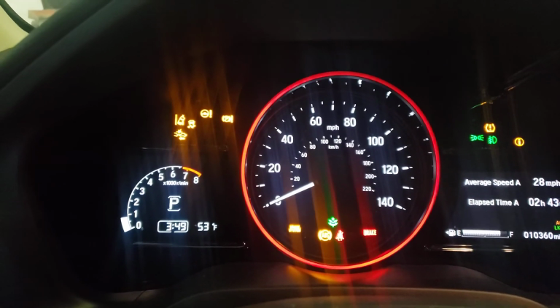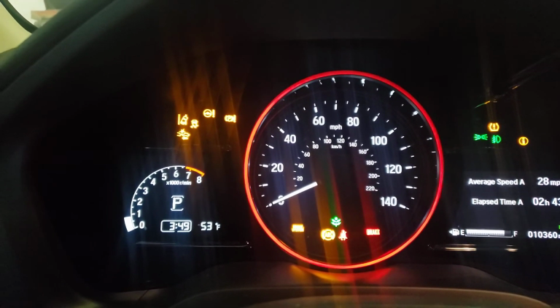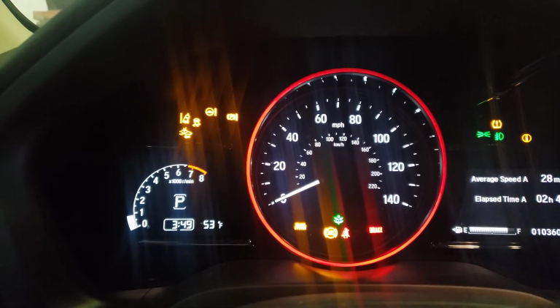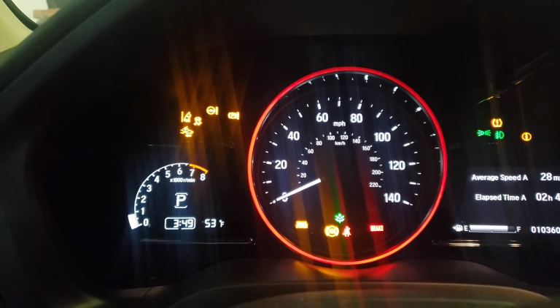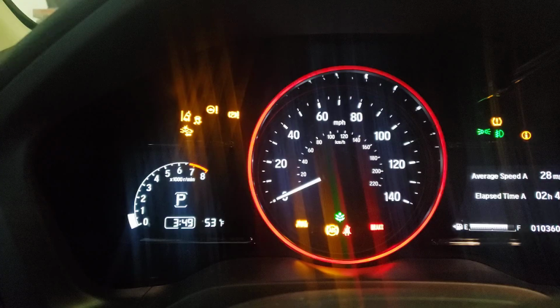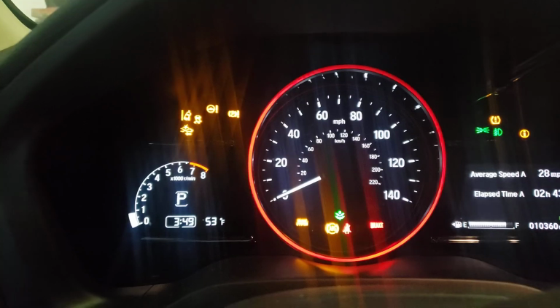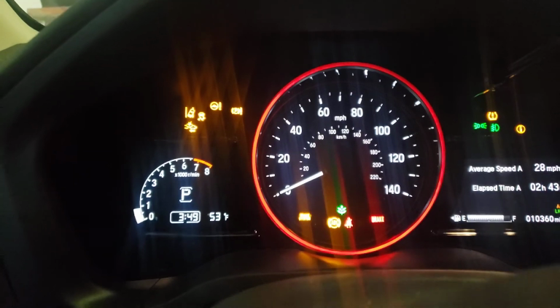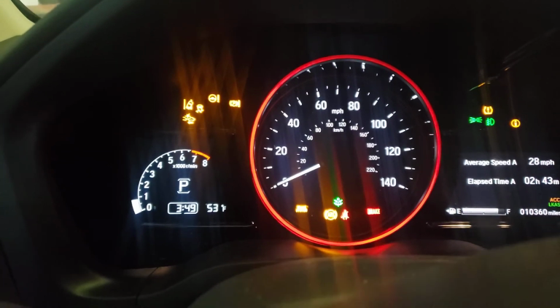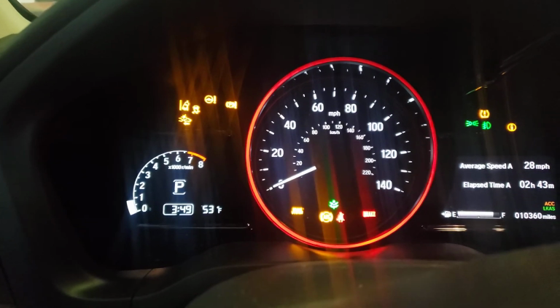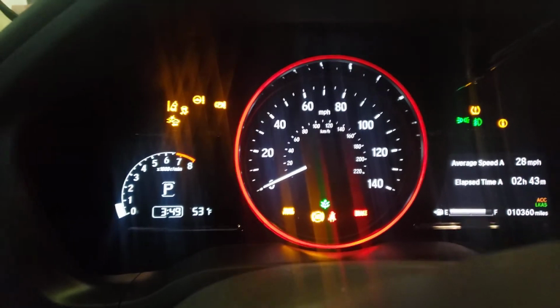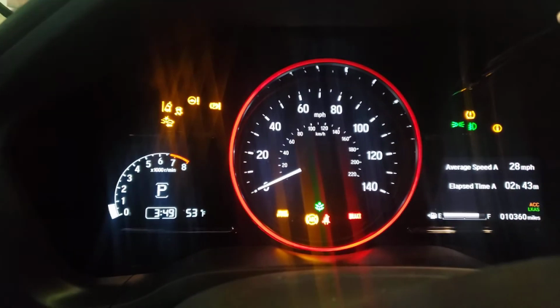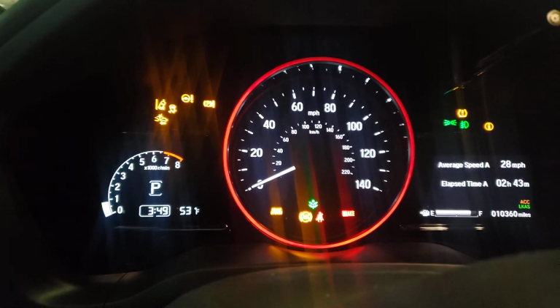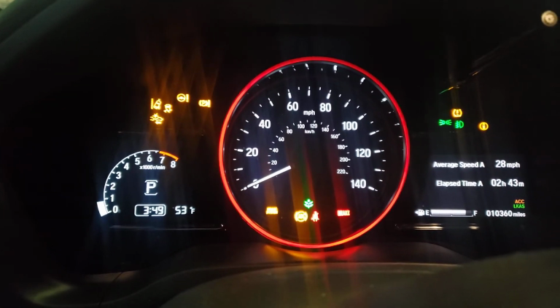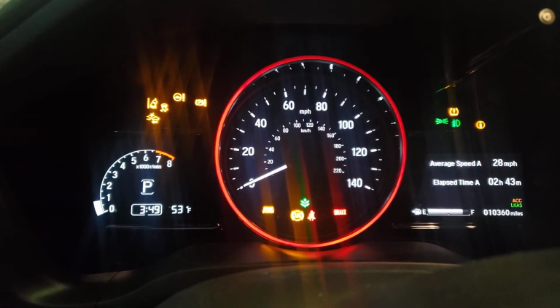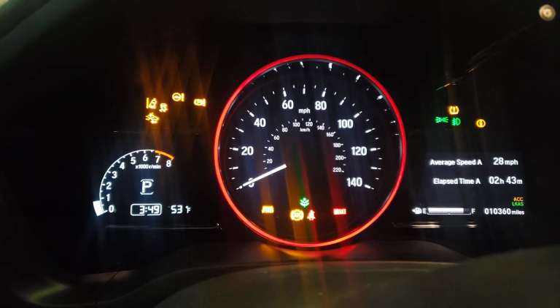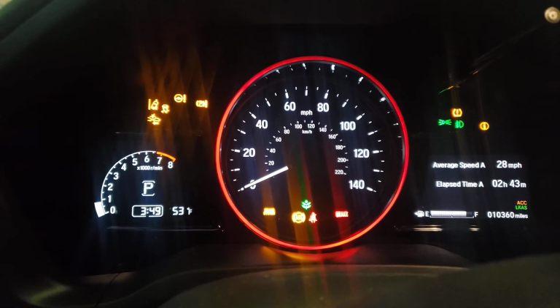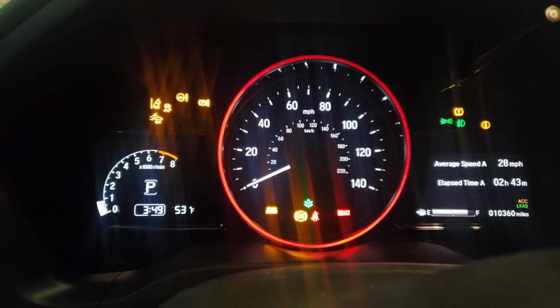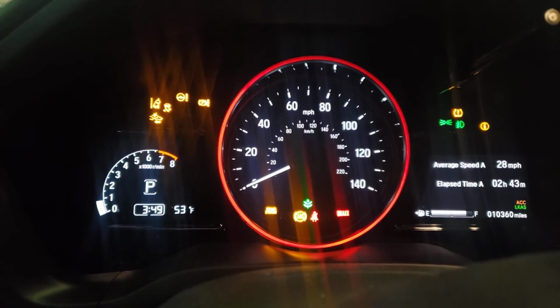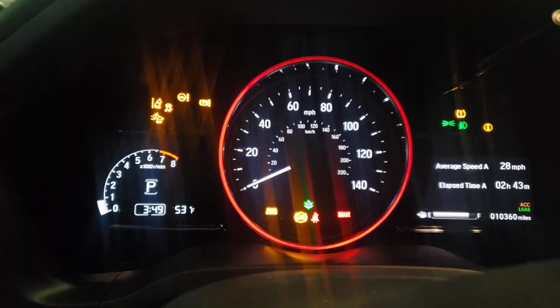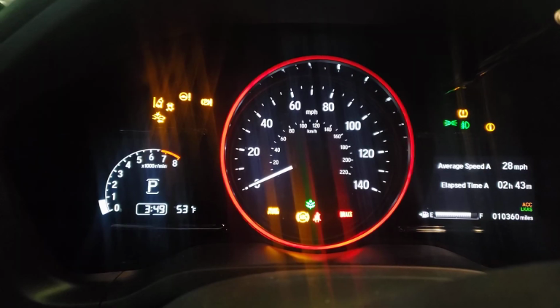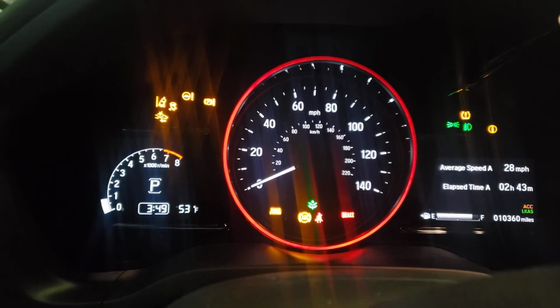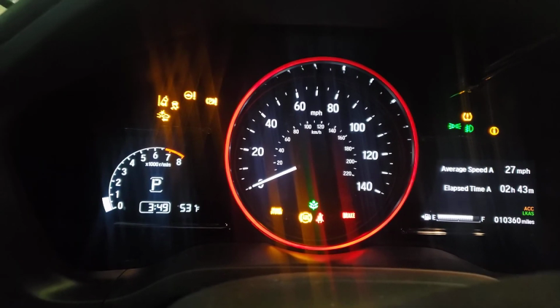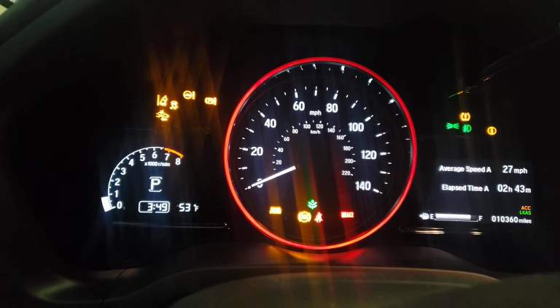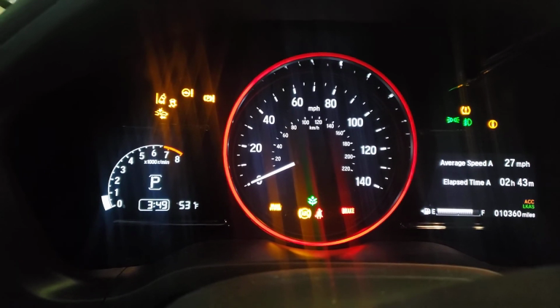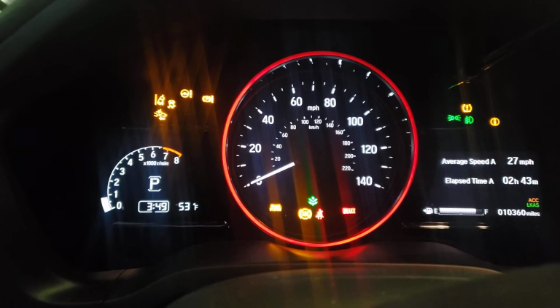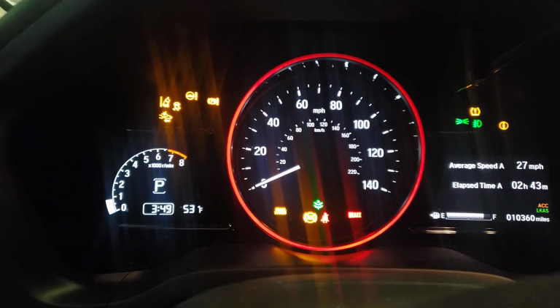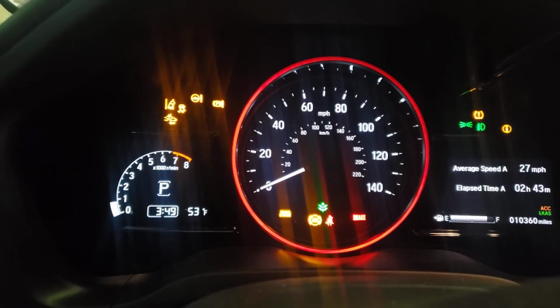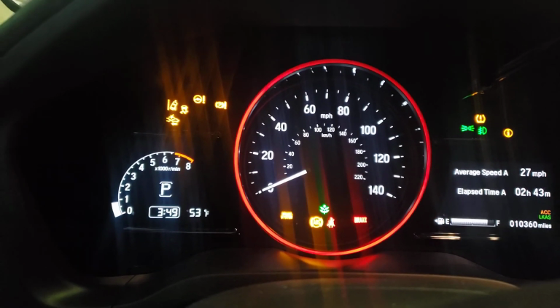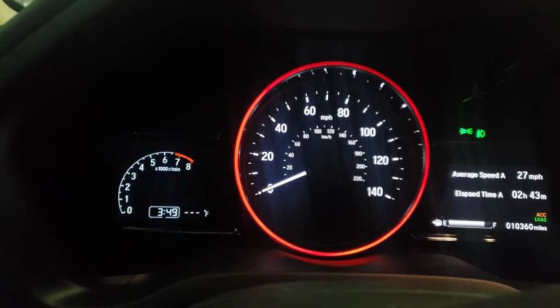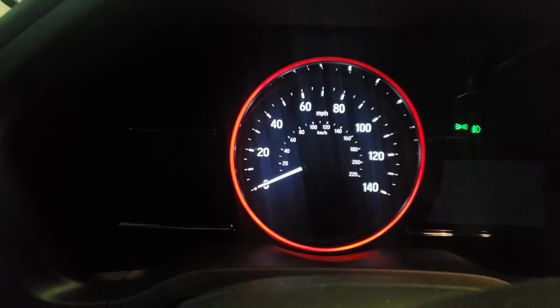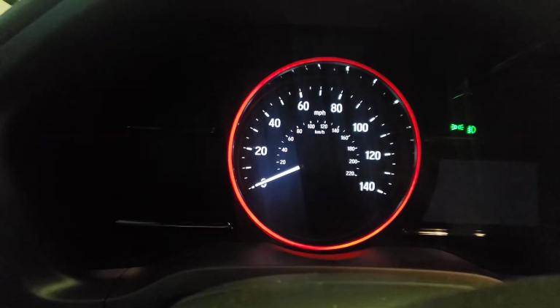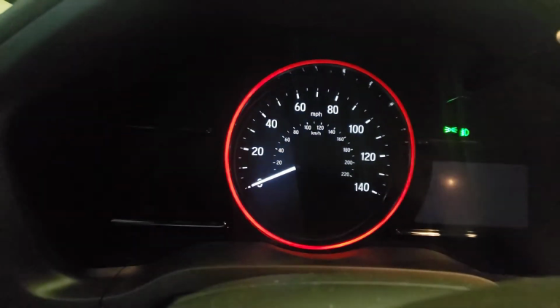Every warning light is on. This car is not driveable. Thank you.